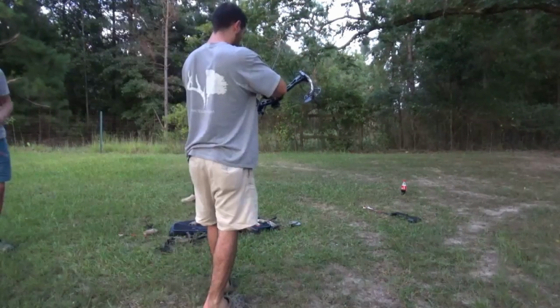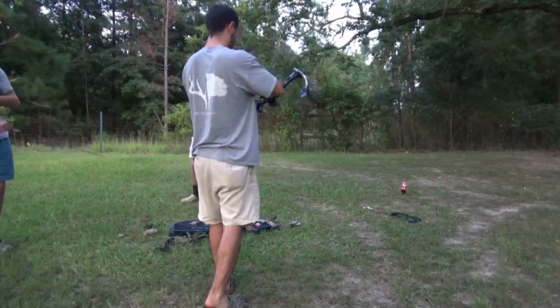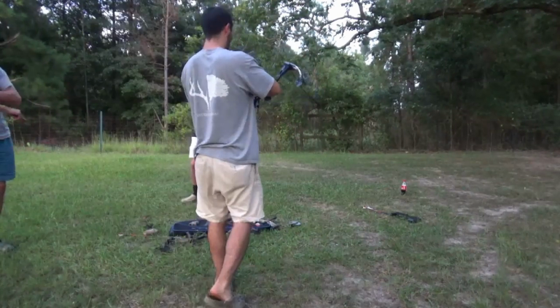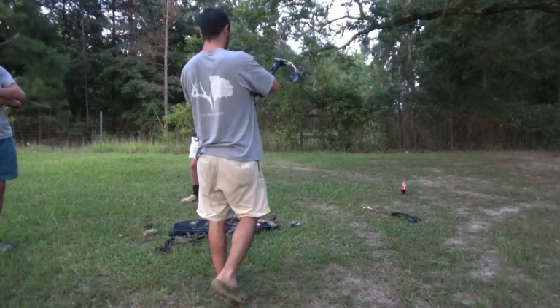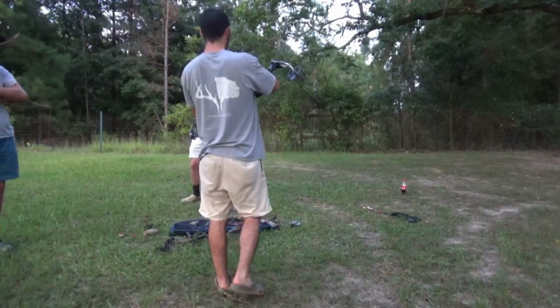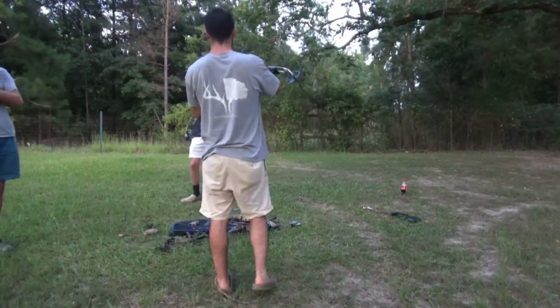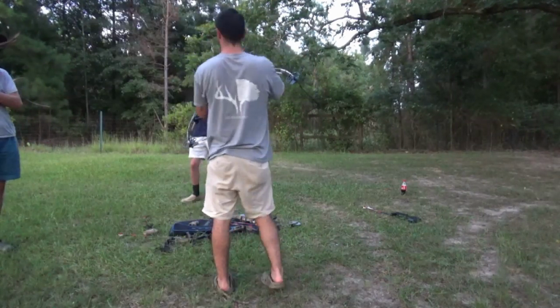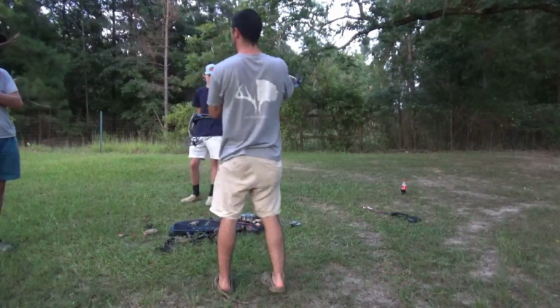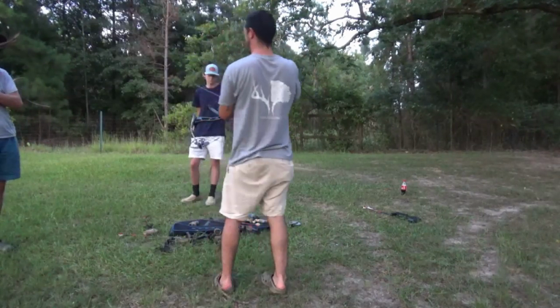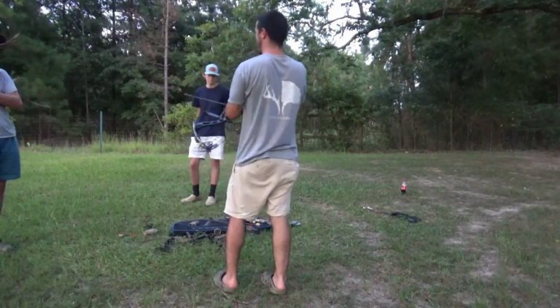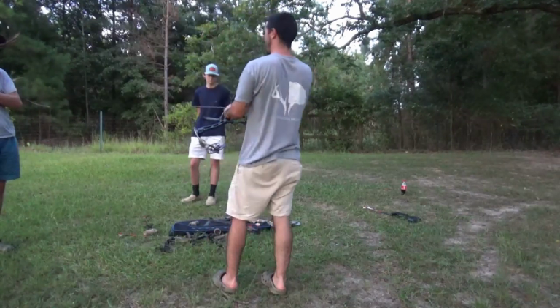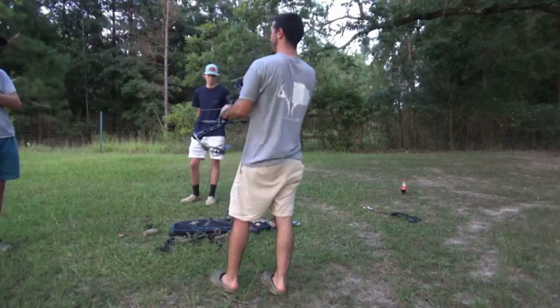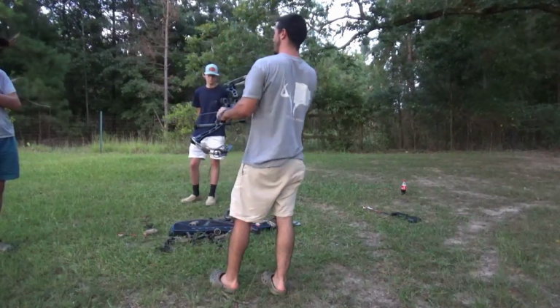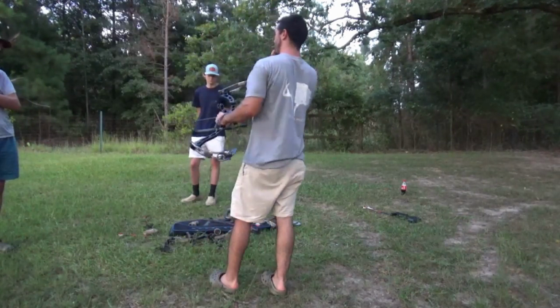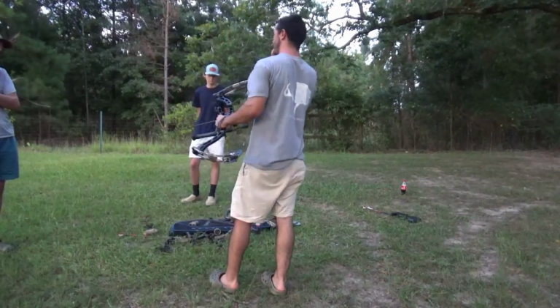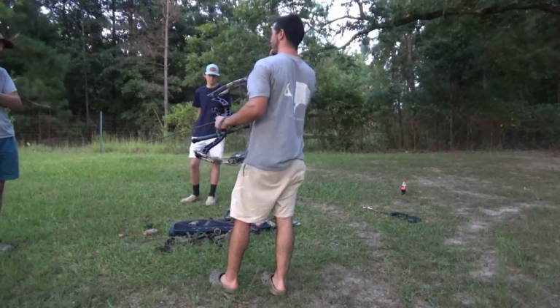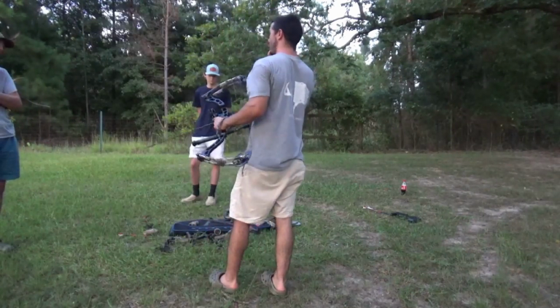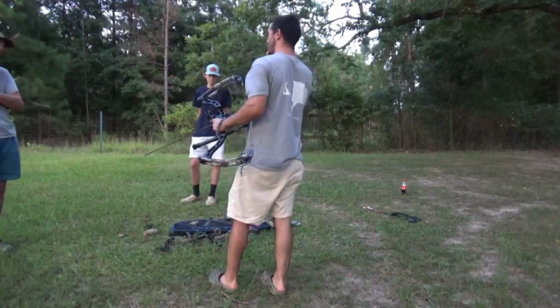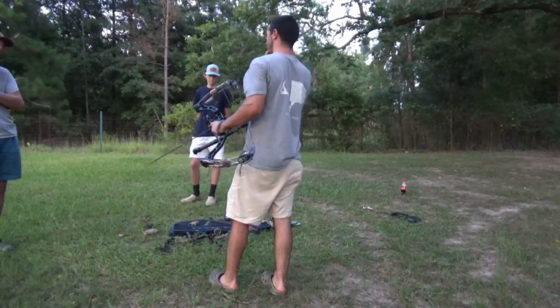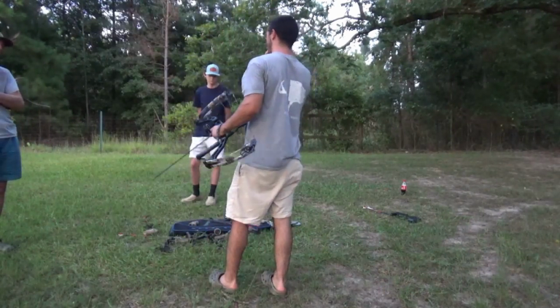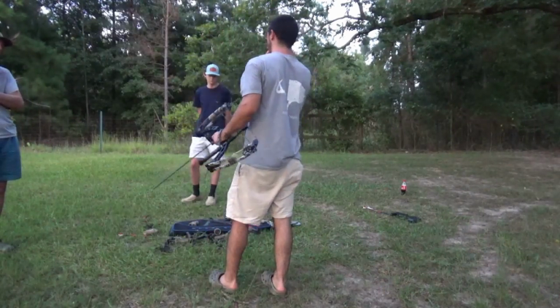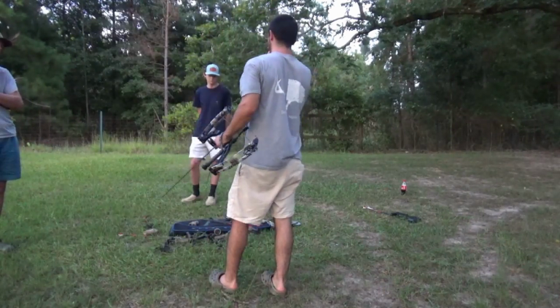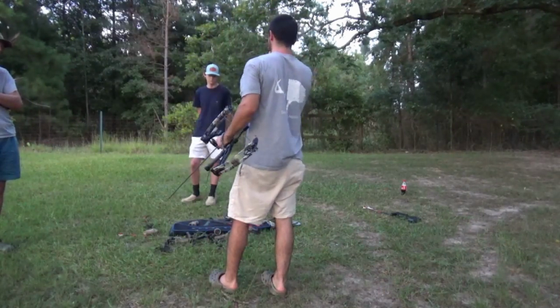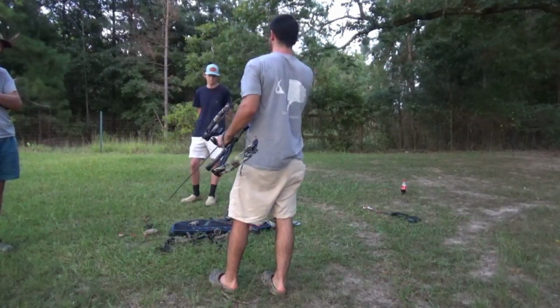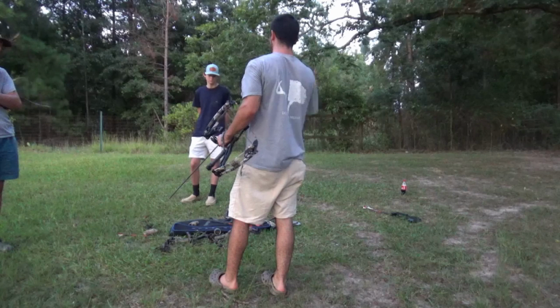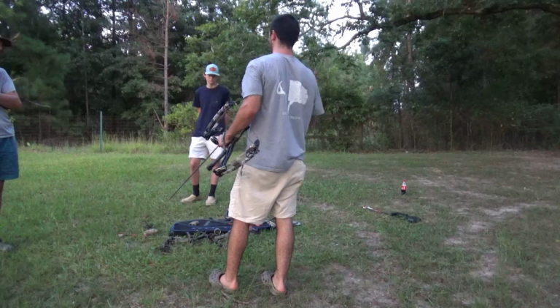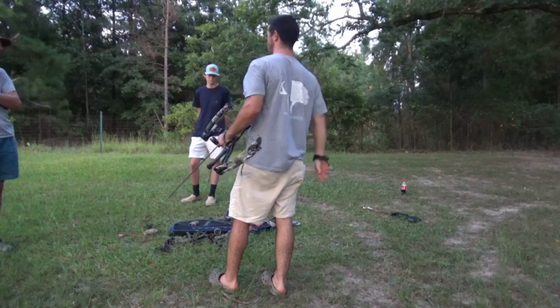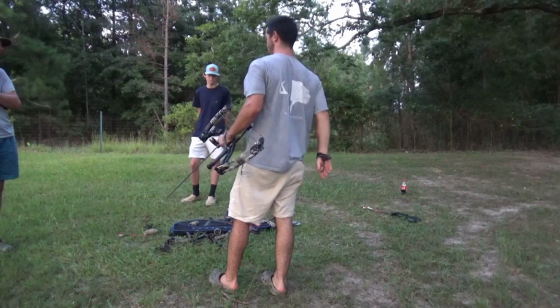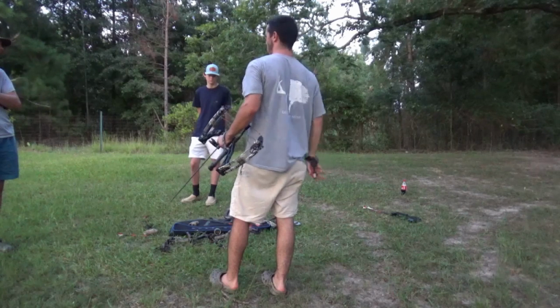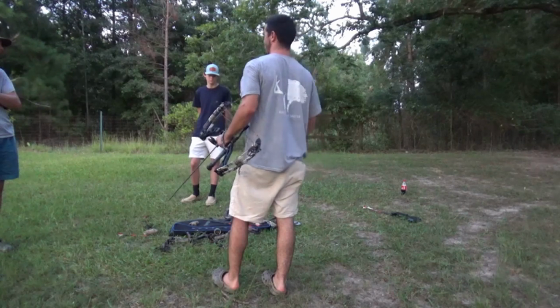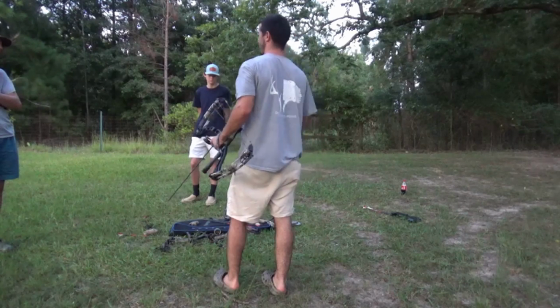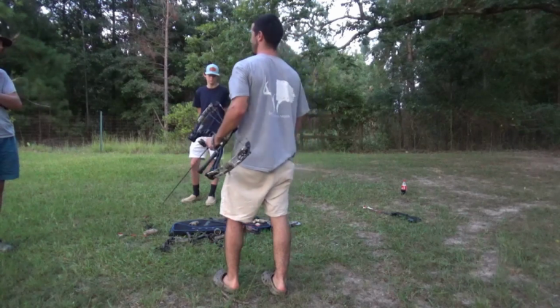Y'all want to move back to 30 yards or shoot 20 one more time?